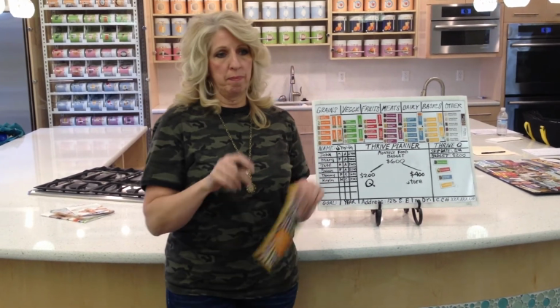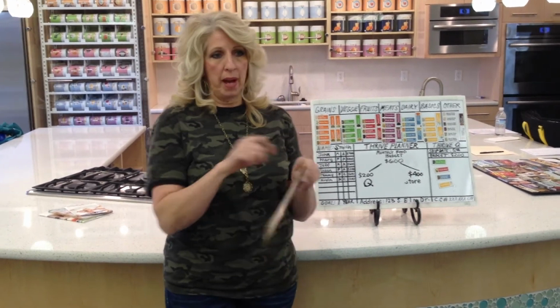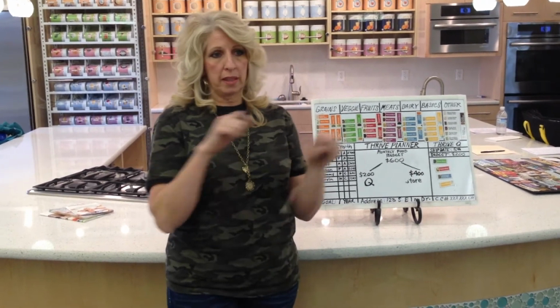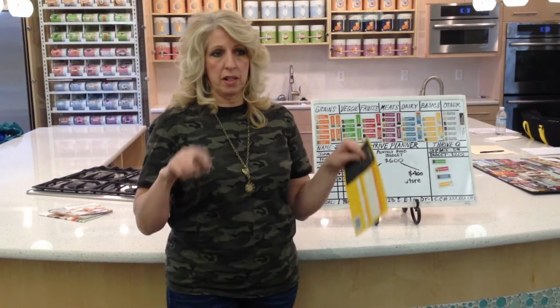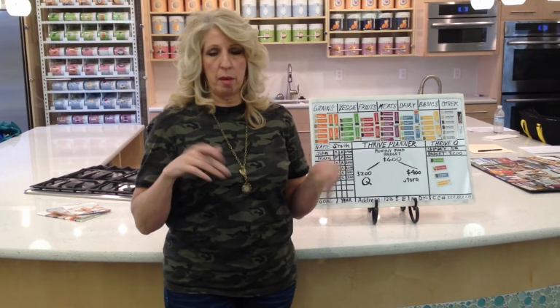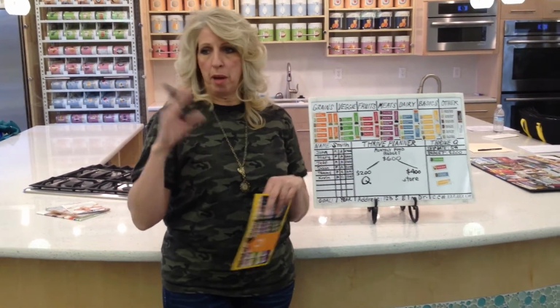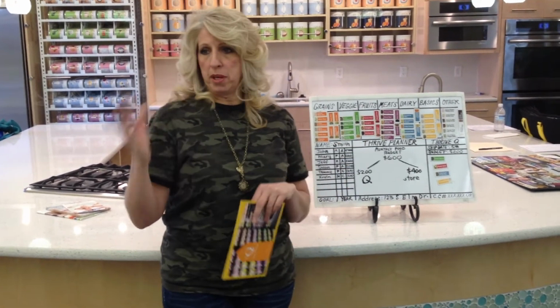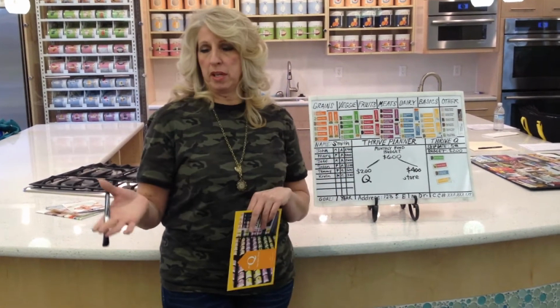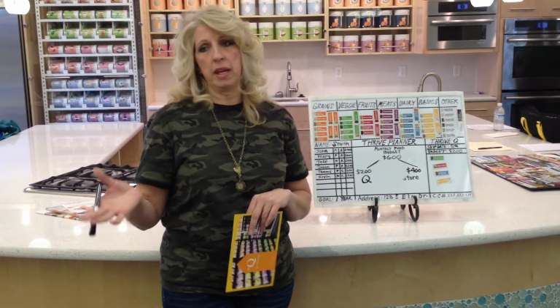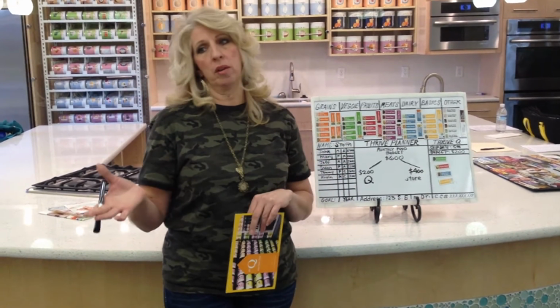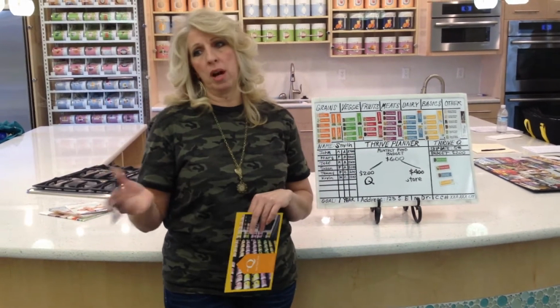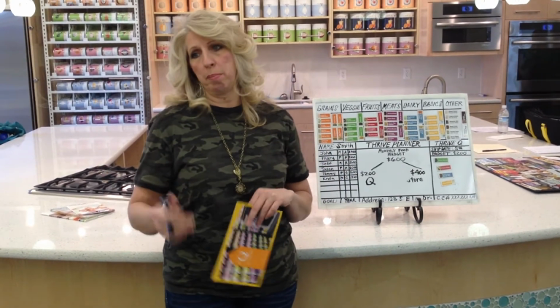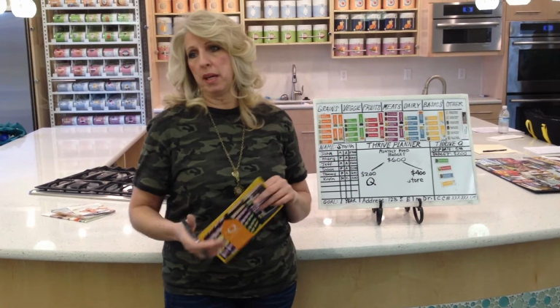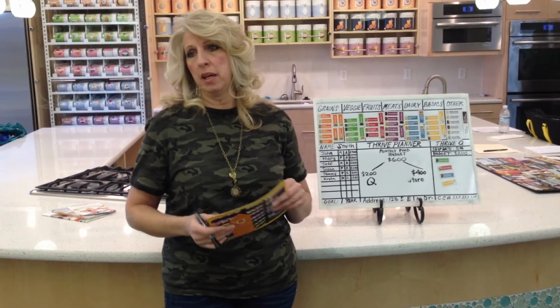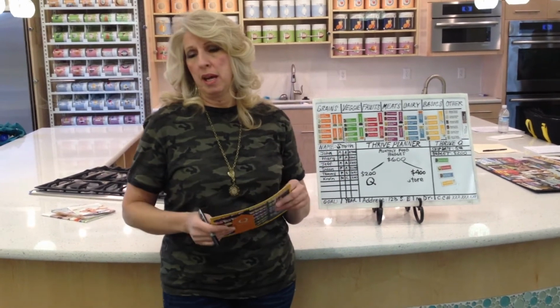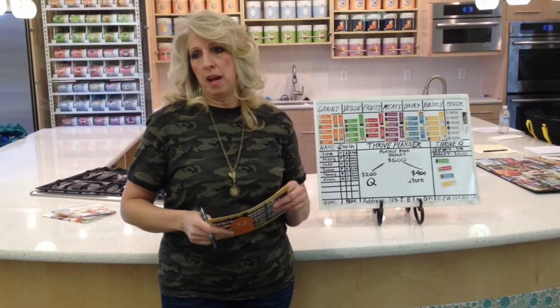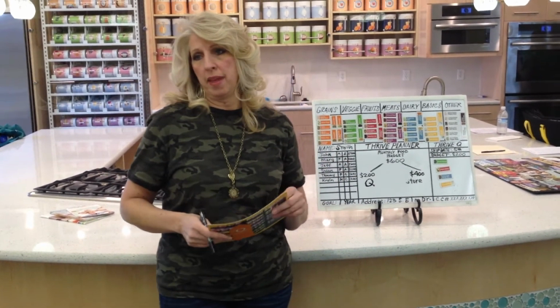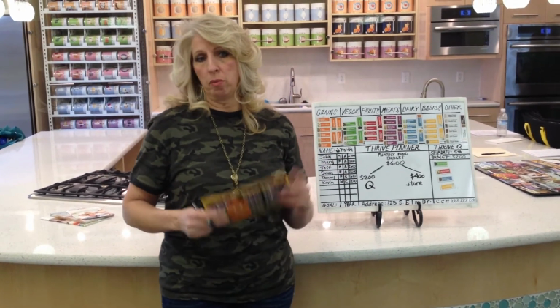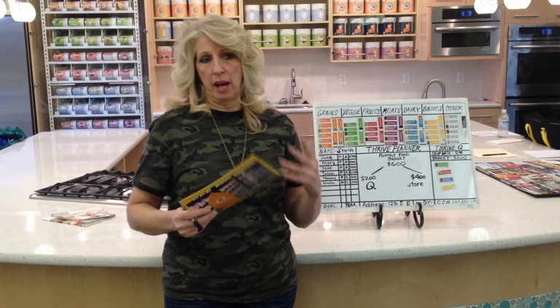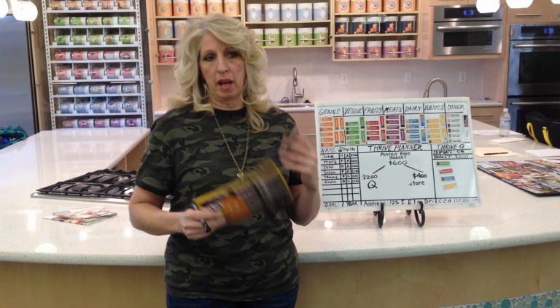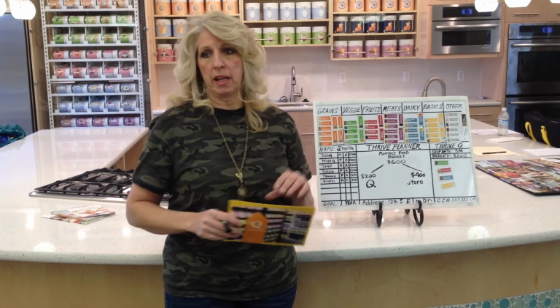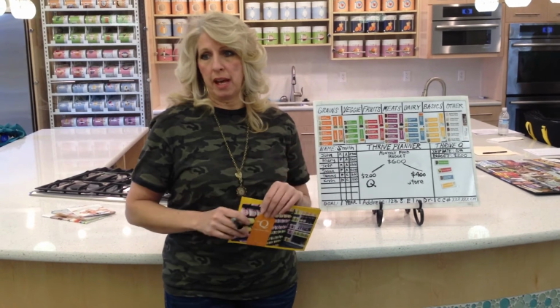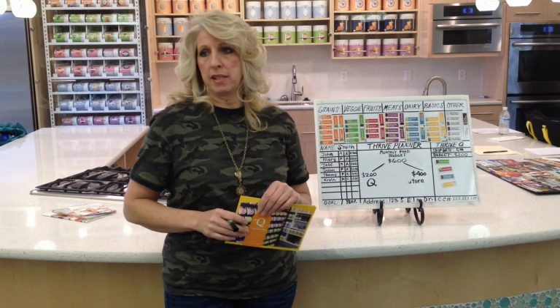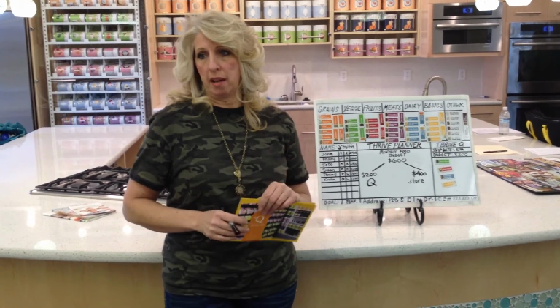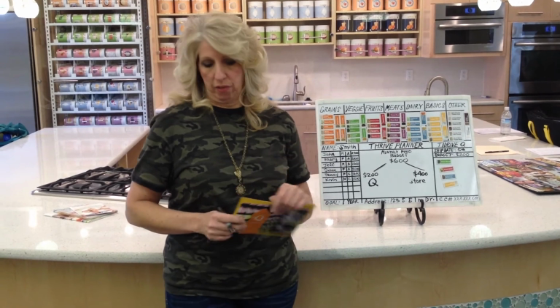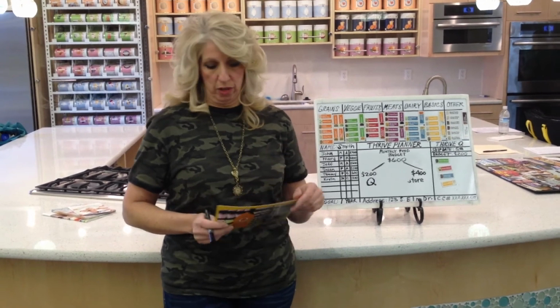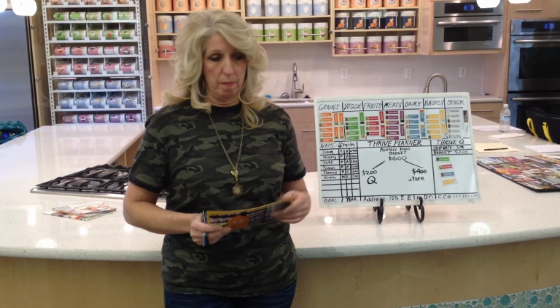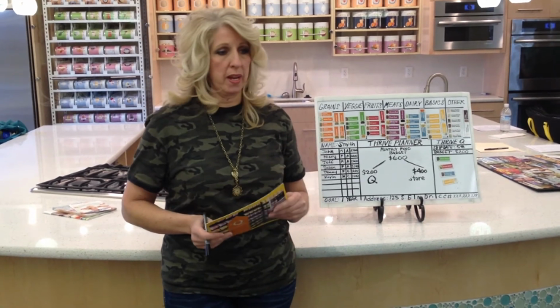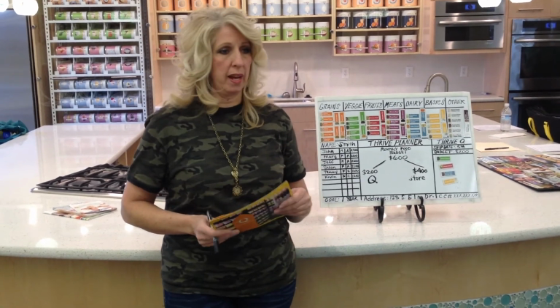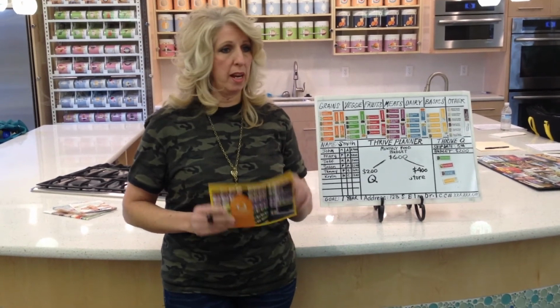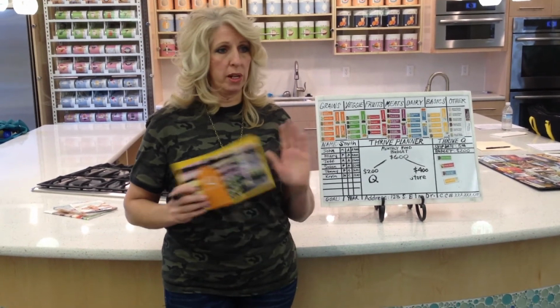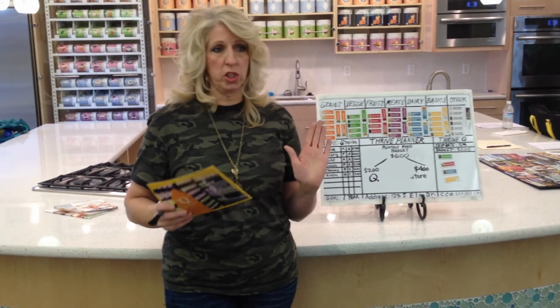I get the top copy, you get the yellow copy, and then I'll get that set up for you. Any questions?